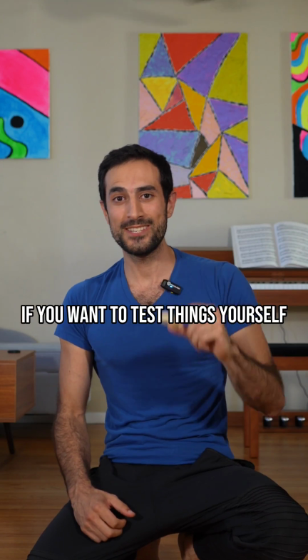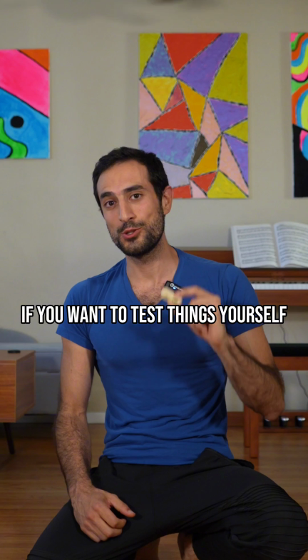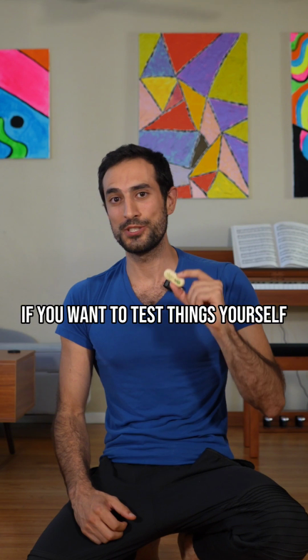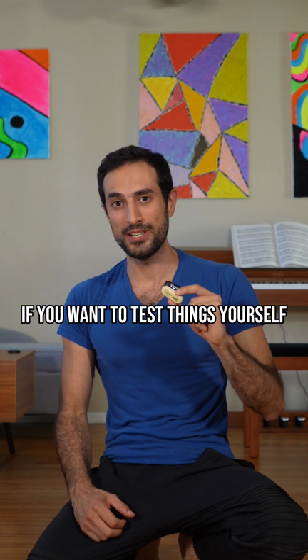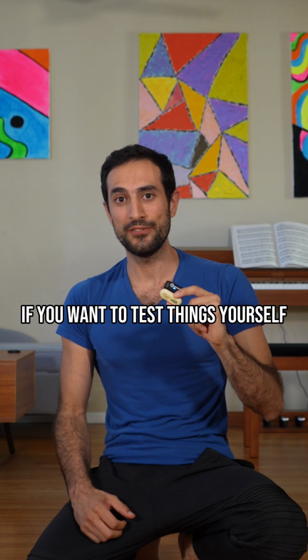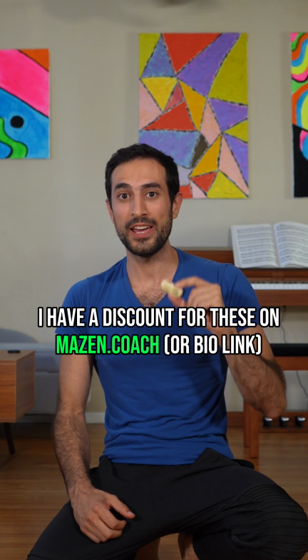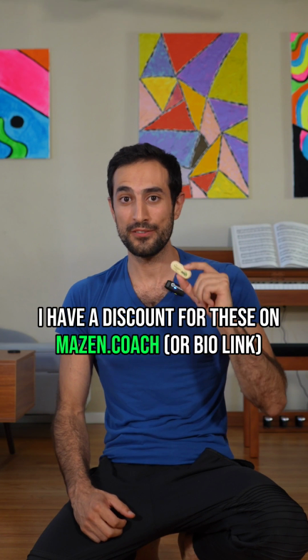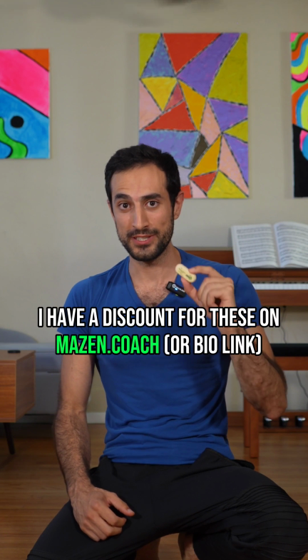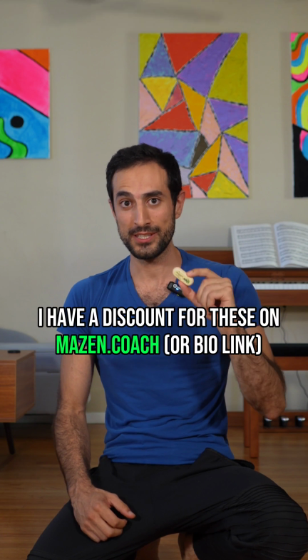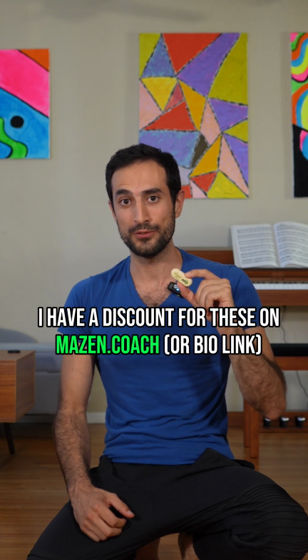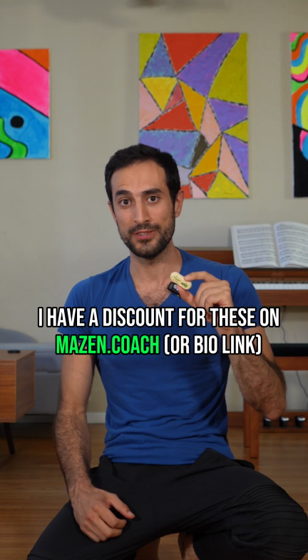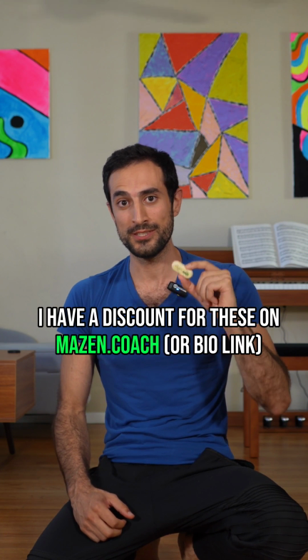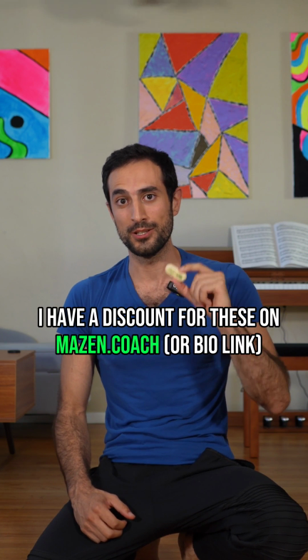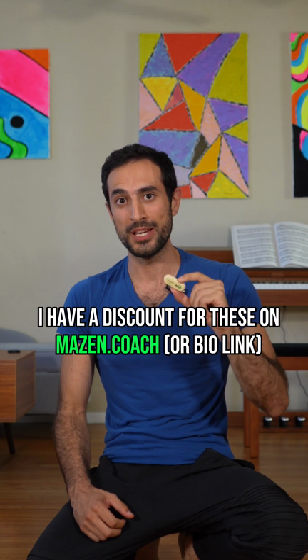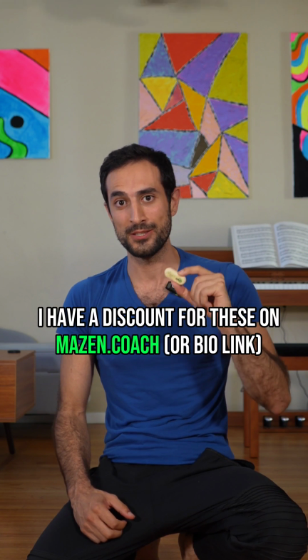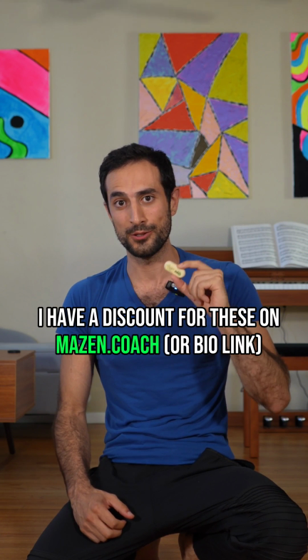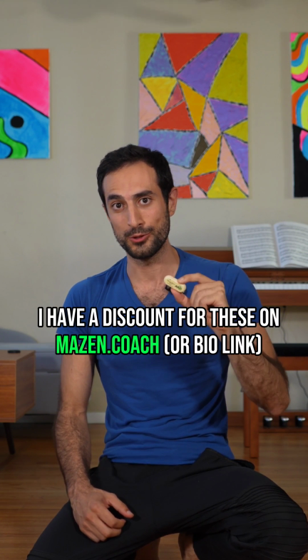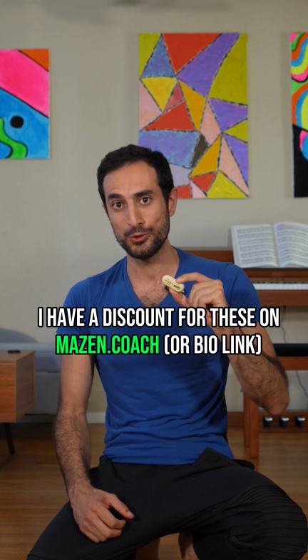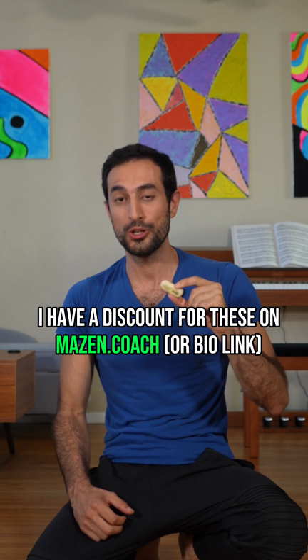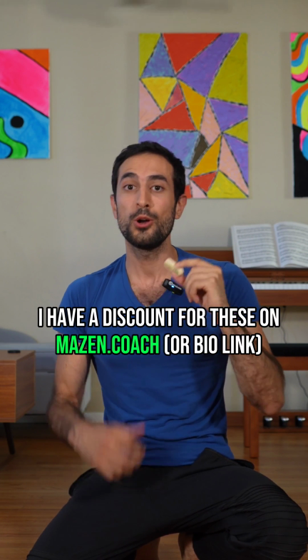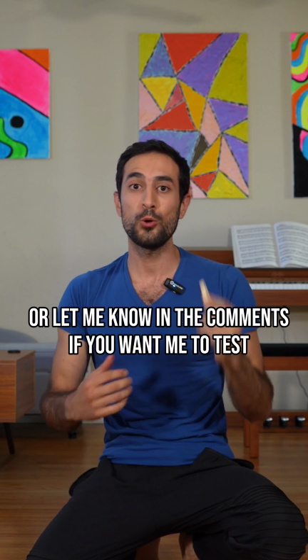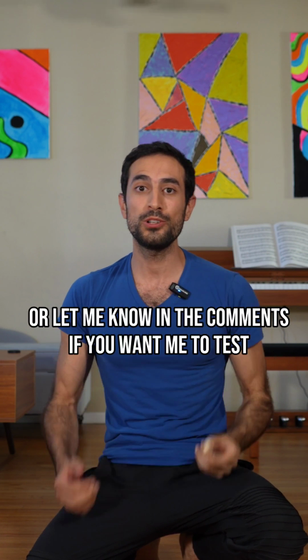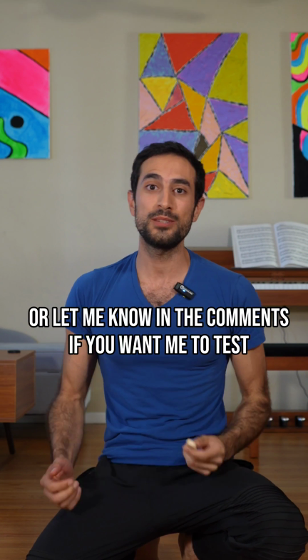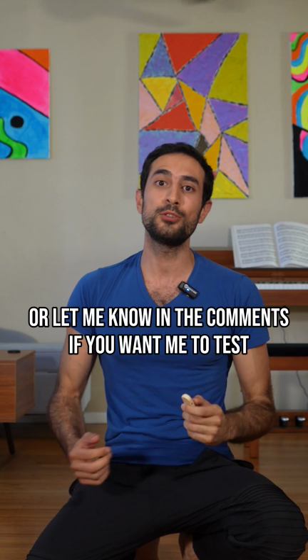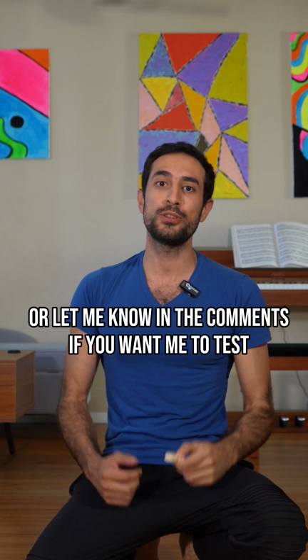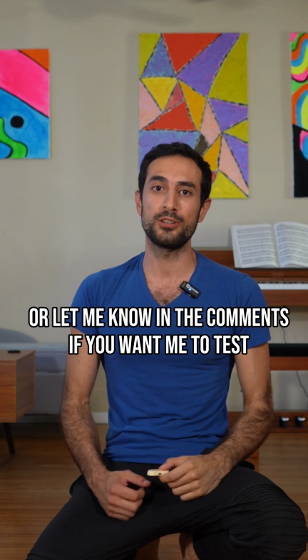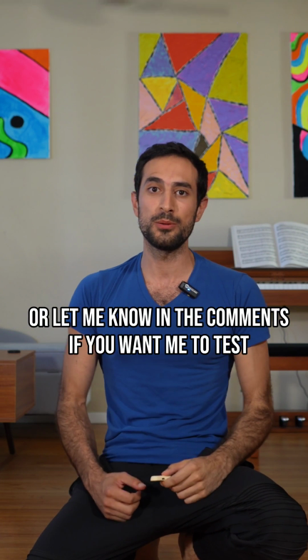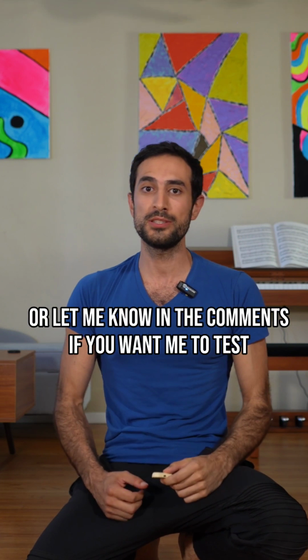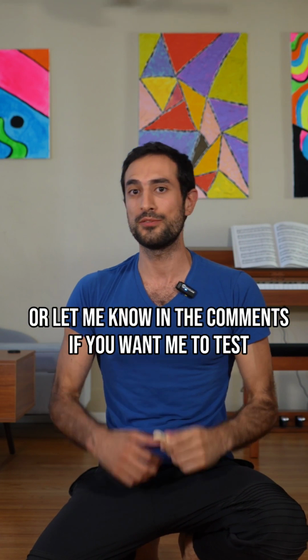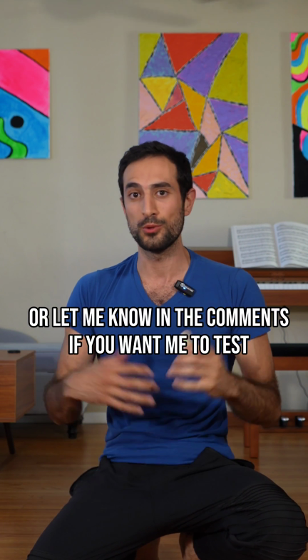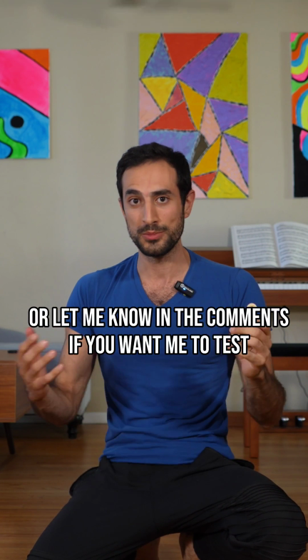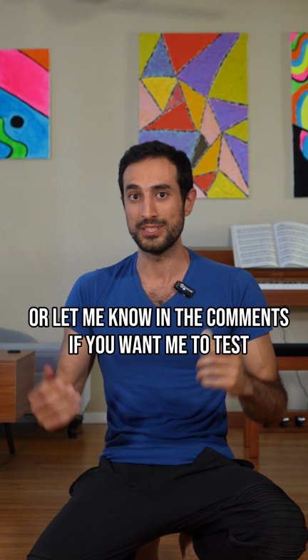If you want to test things yourself, I have a discount for these on mazen.coach — or let me know in the comments if you want me to test anything else.